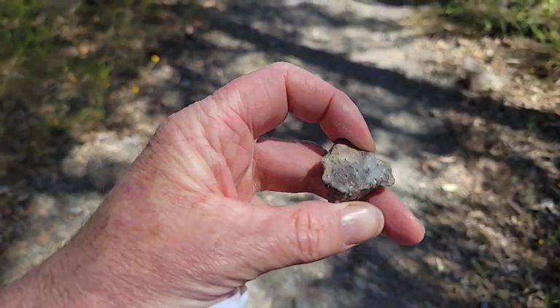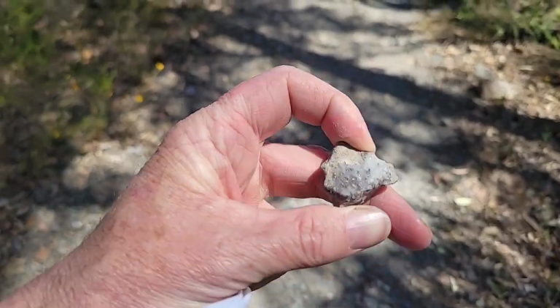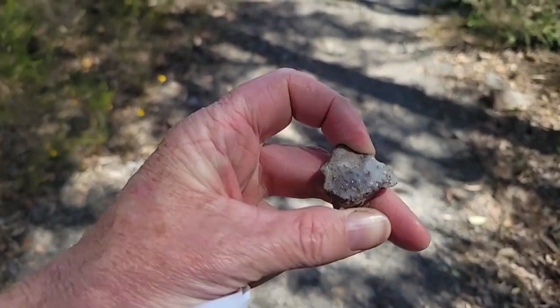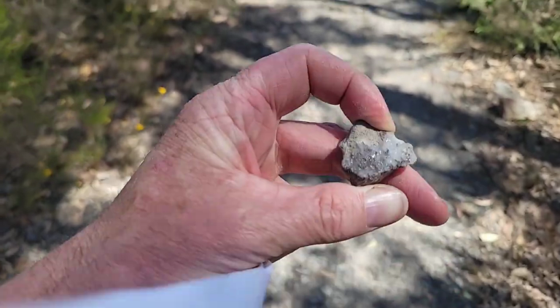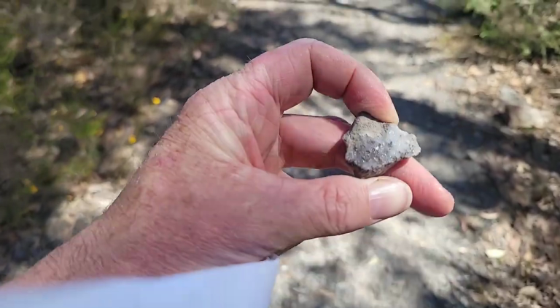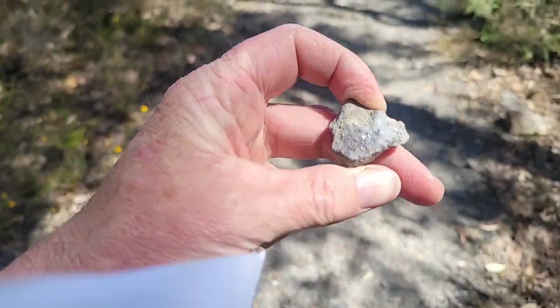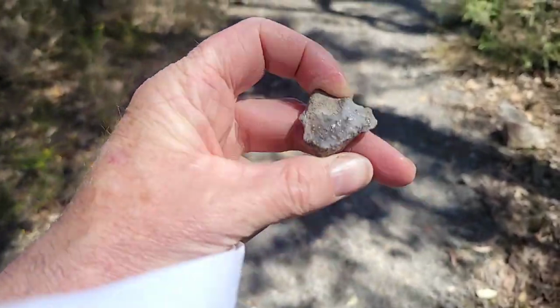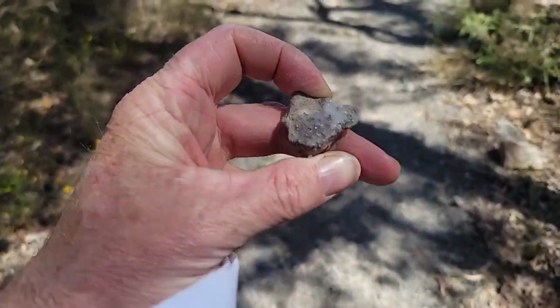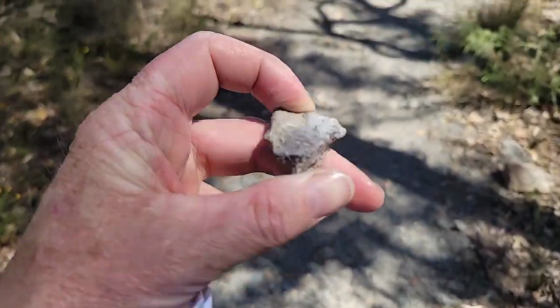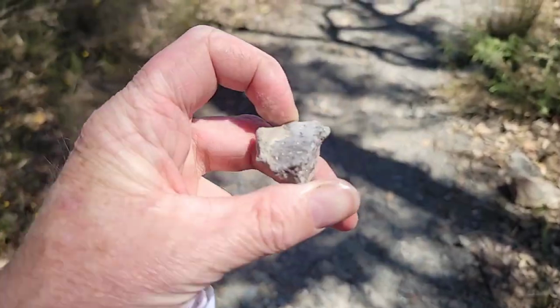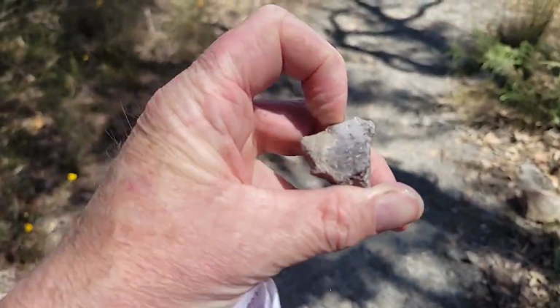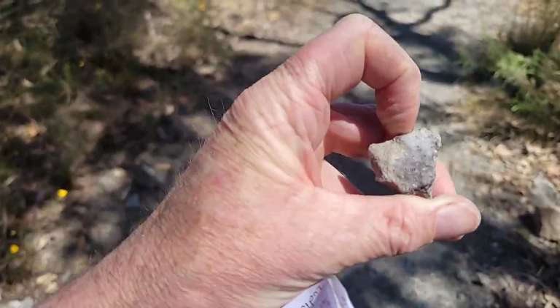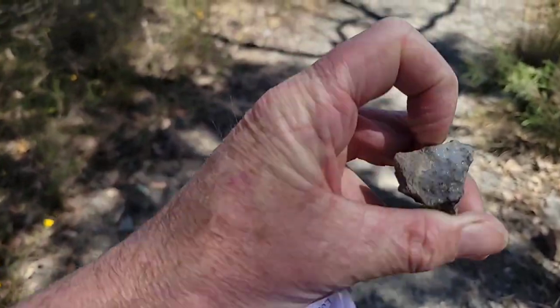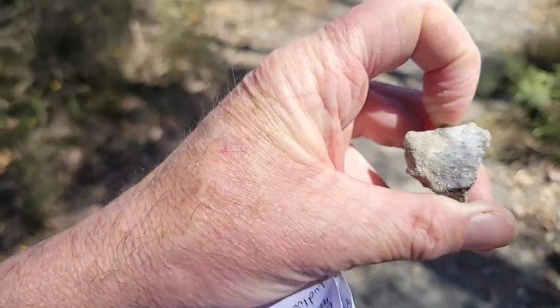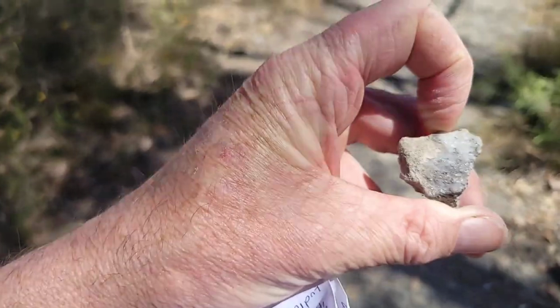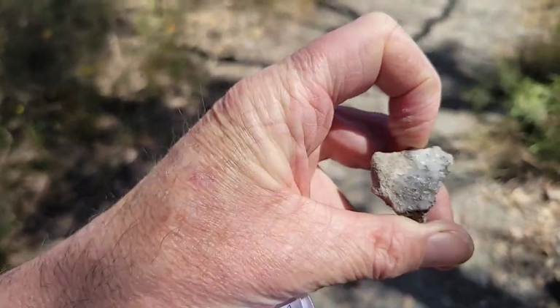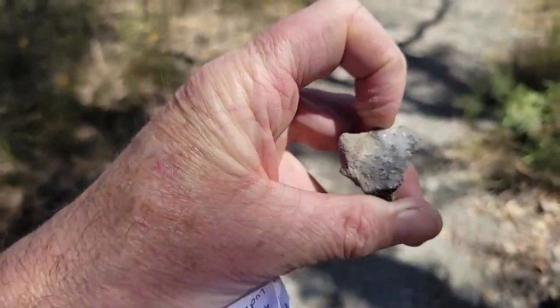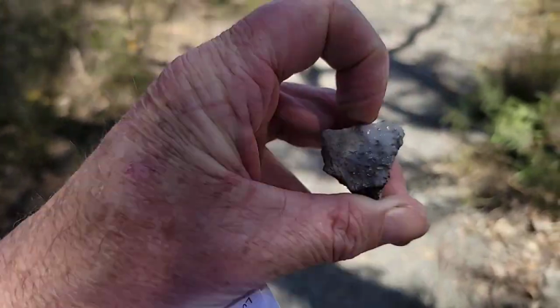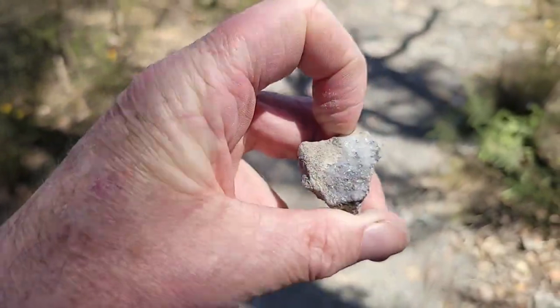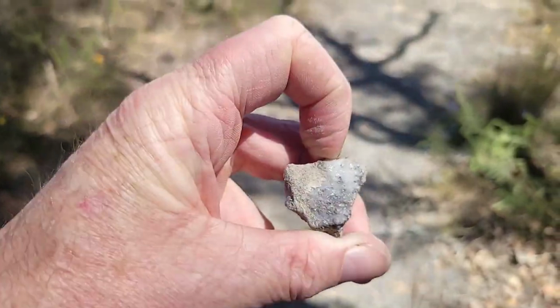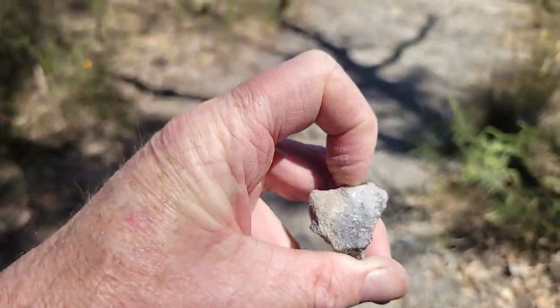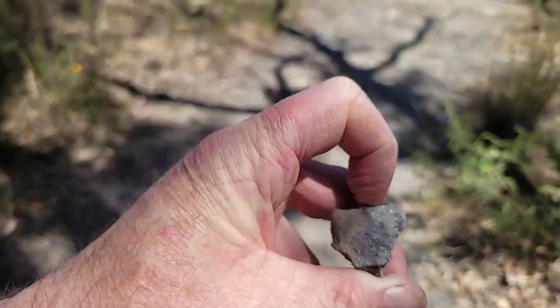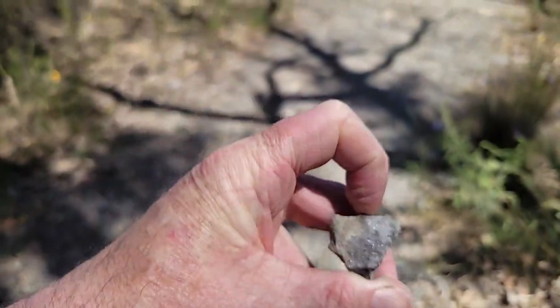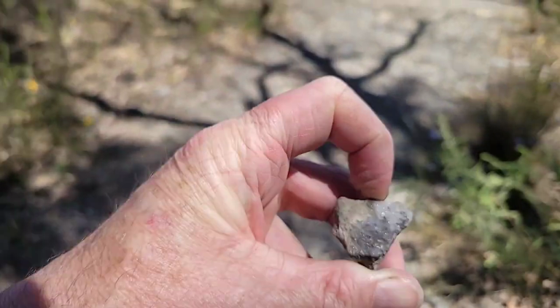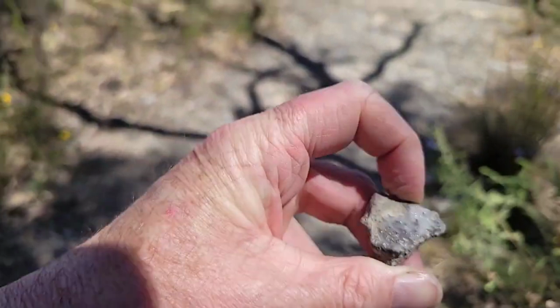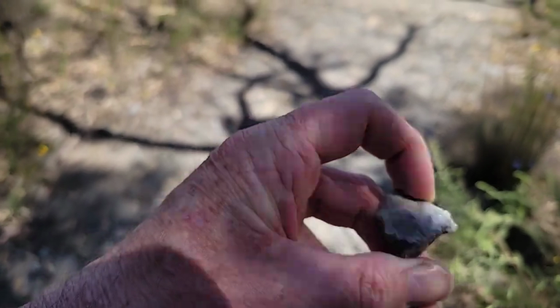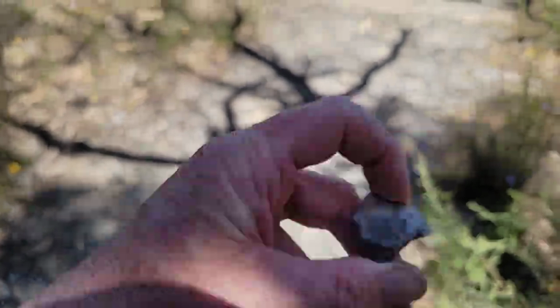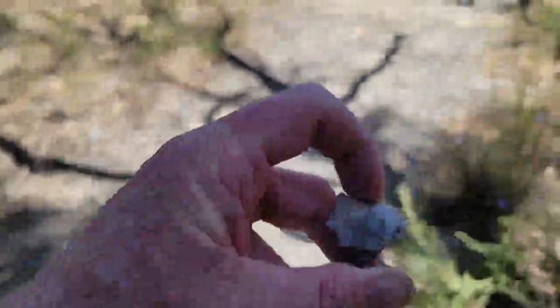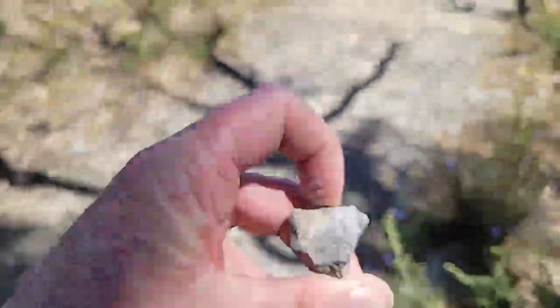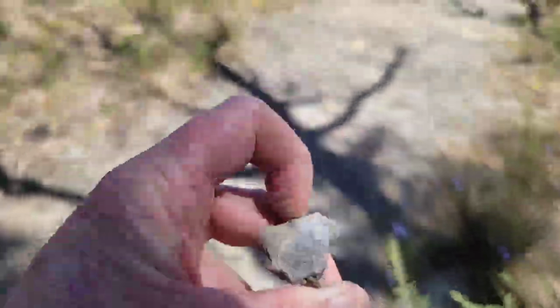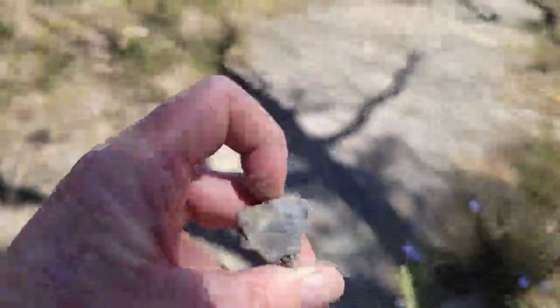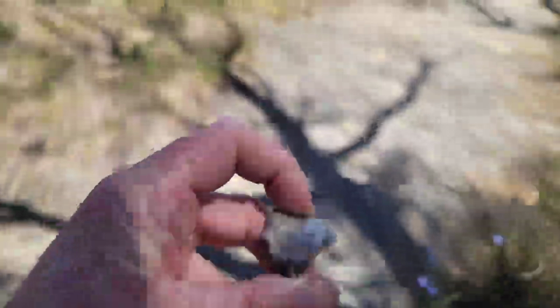It looks like an igneous rock with a large feldspar crystal there.